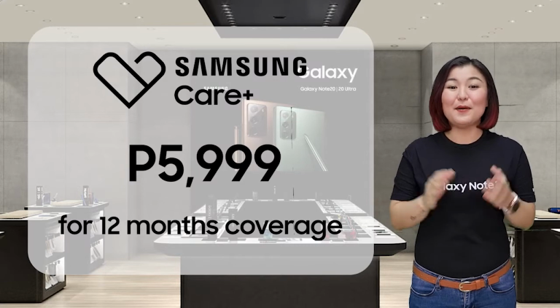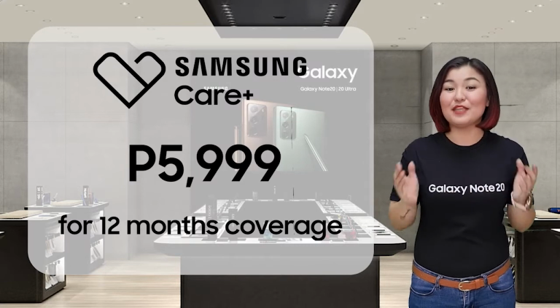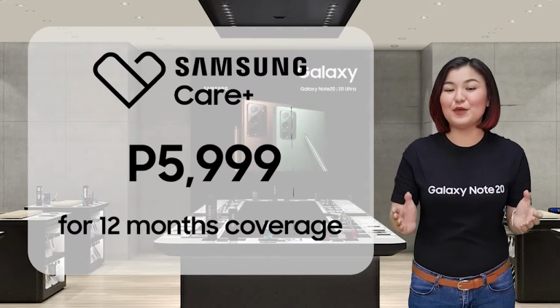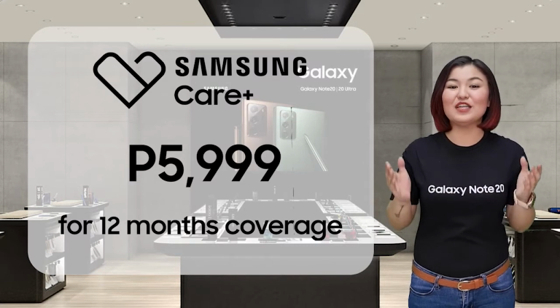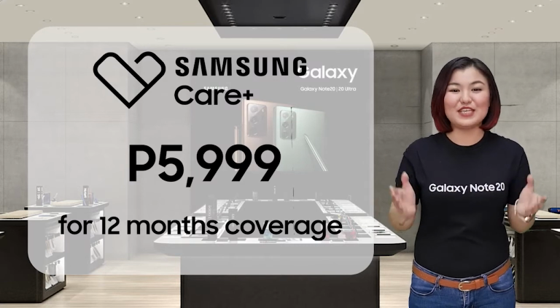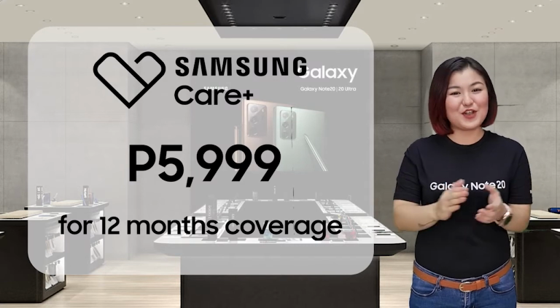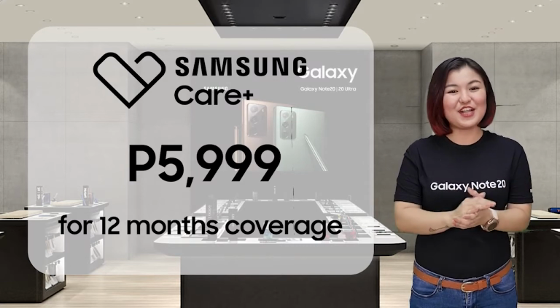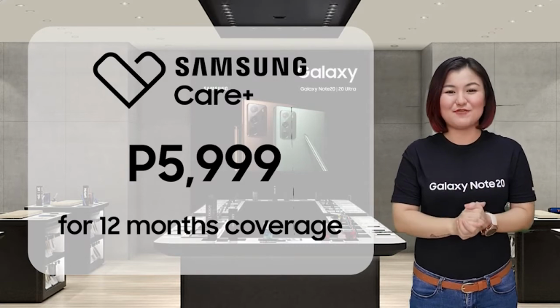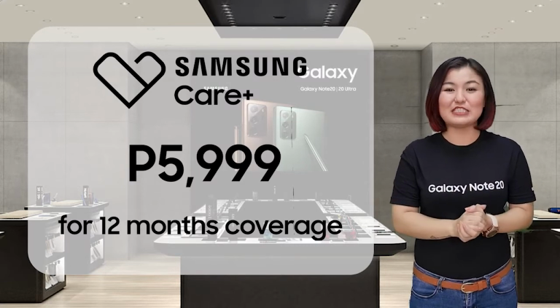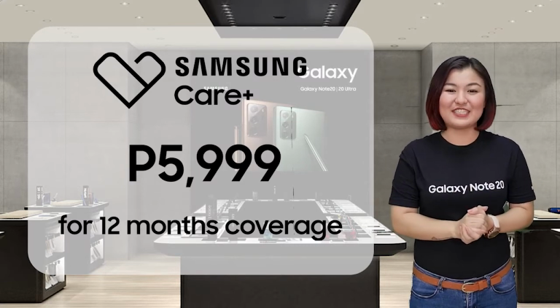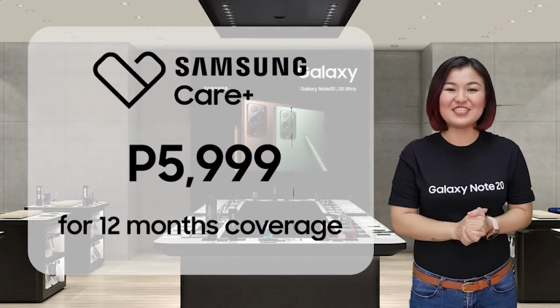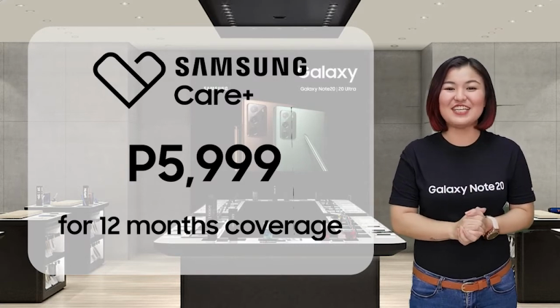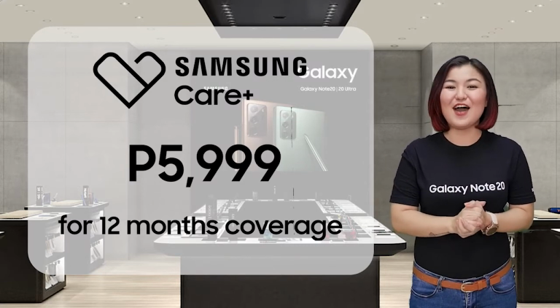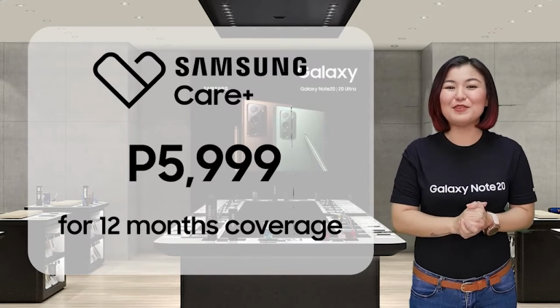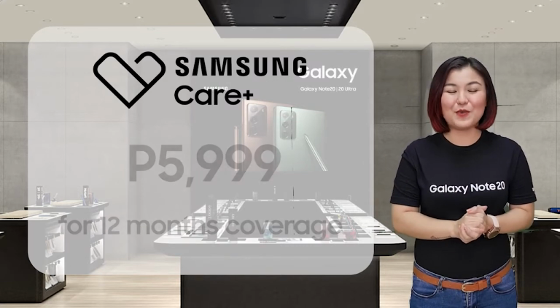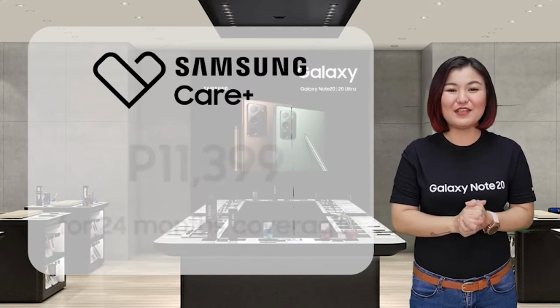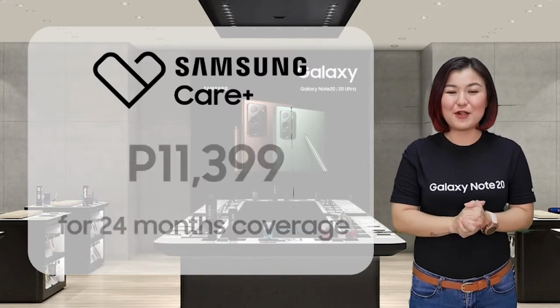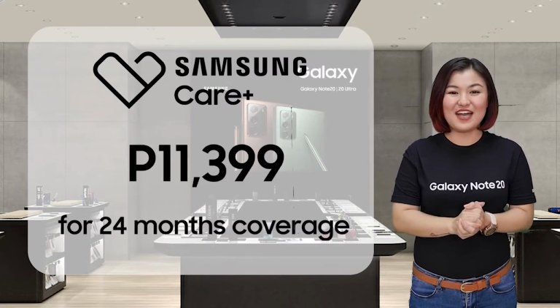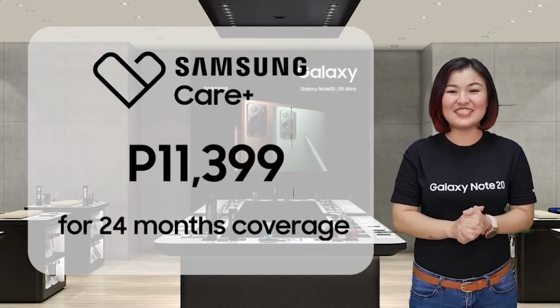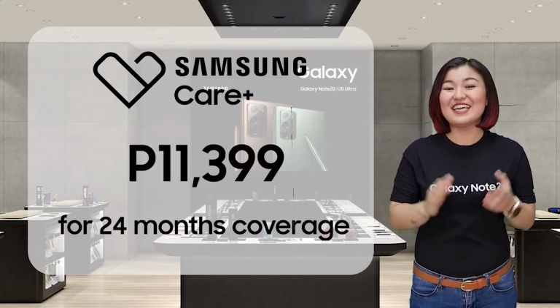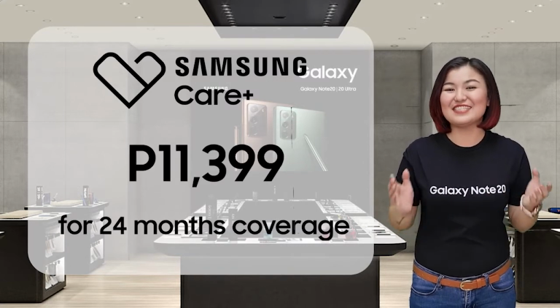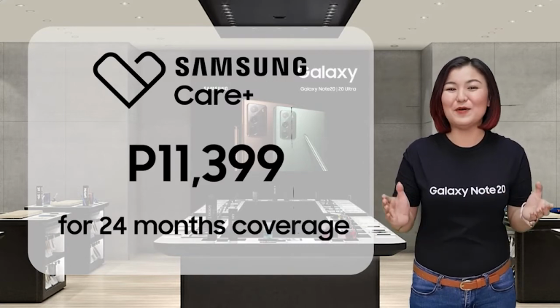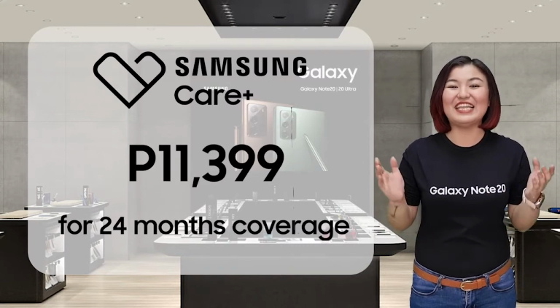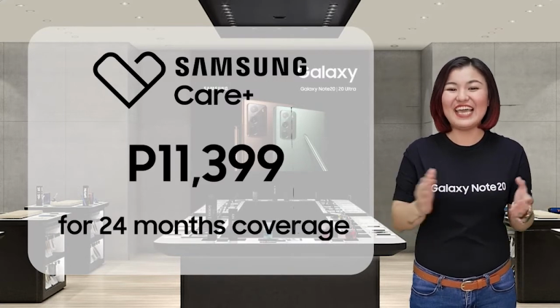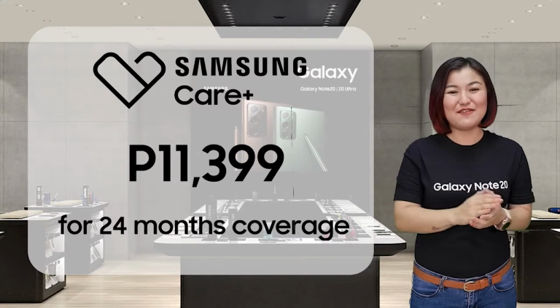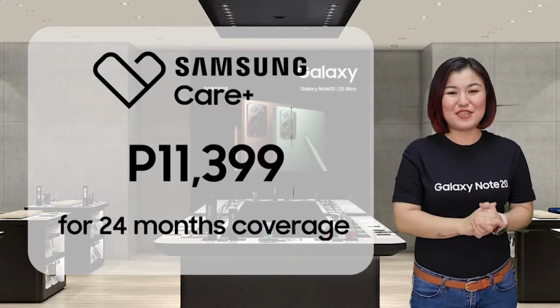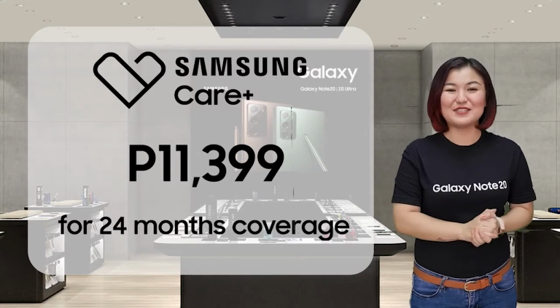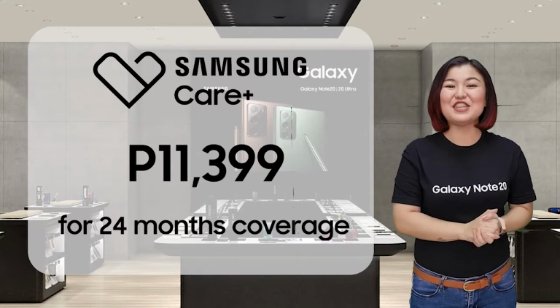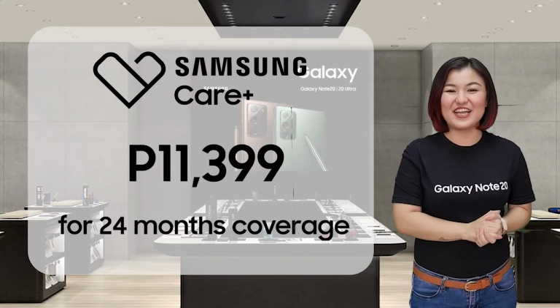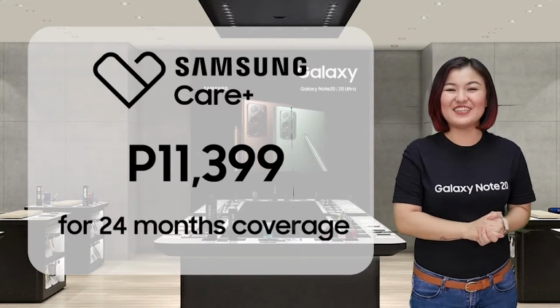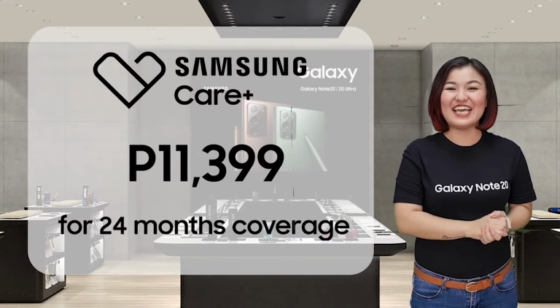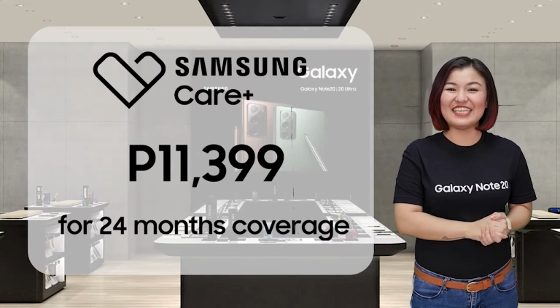But if you want to ensure your device protection up to 24 months, that's only P11,399.